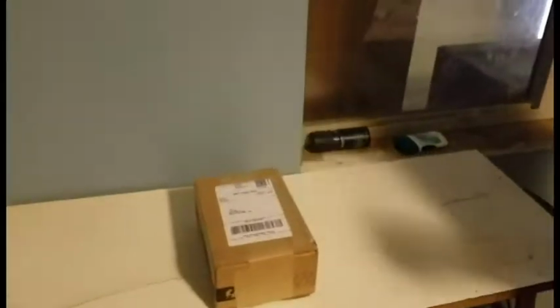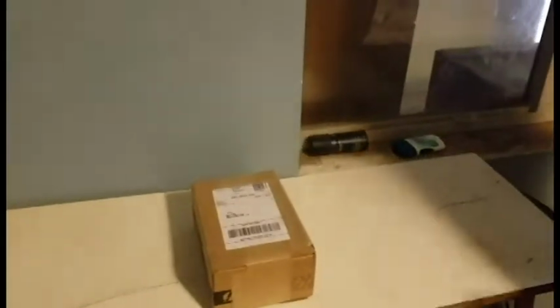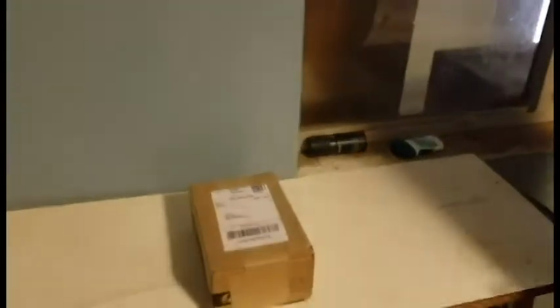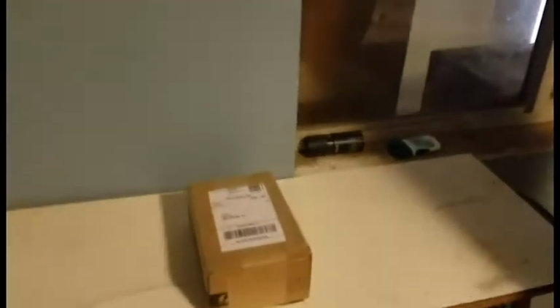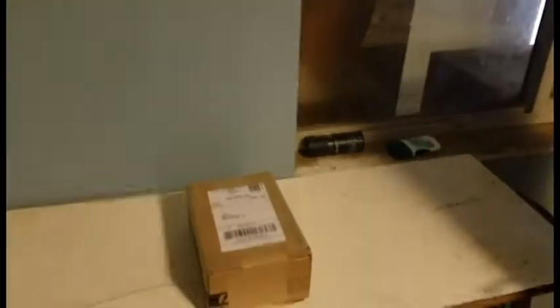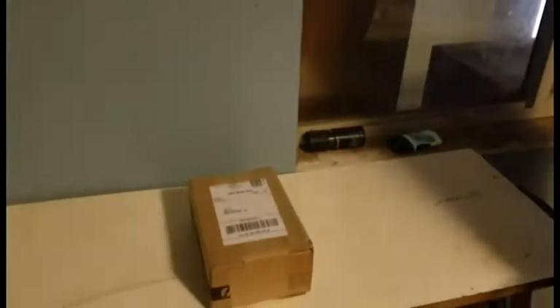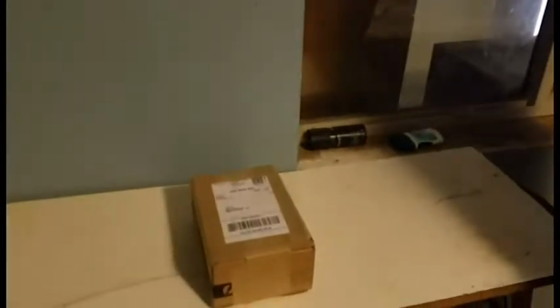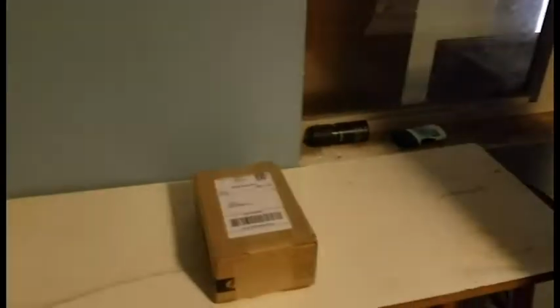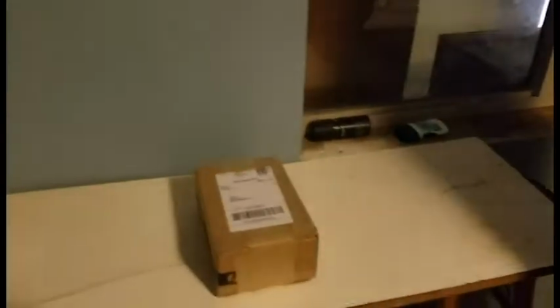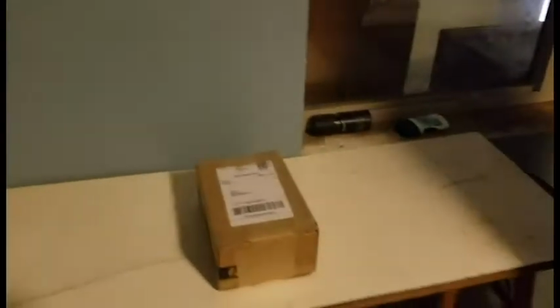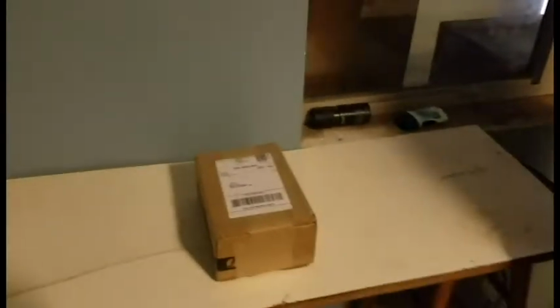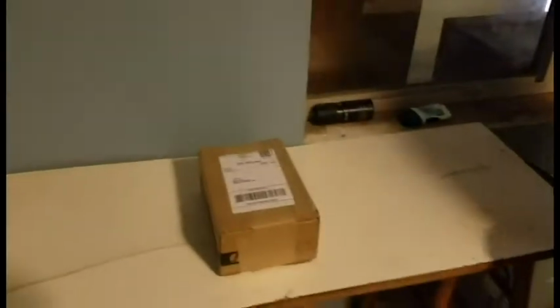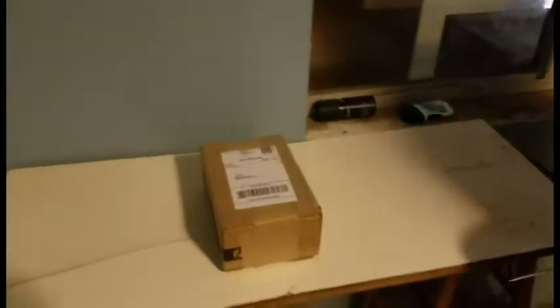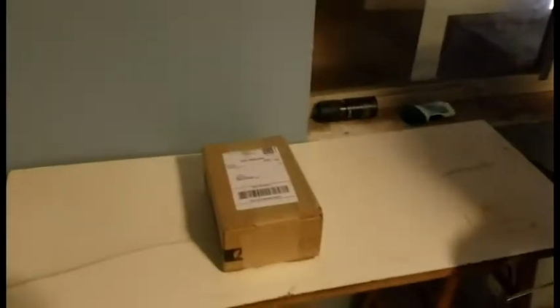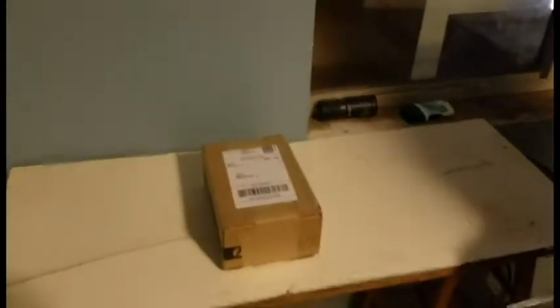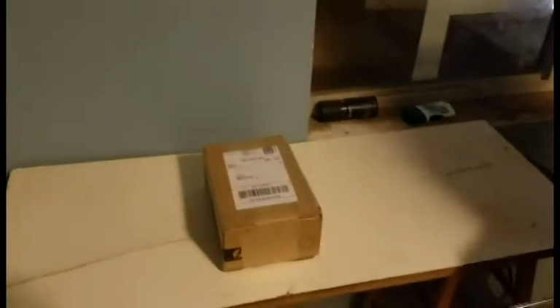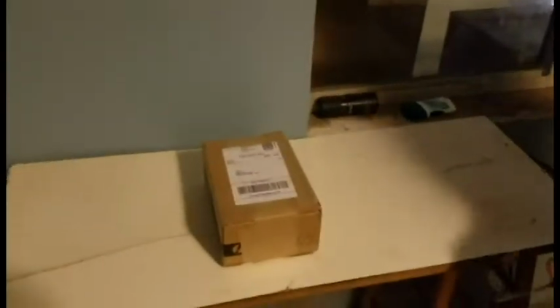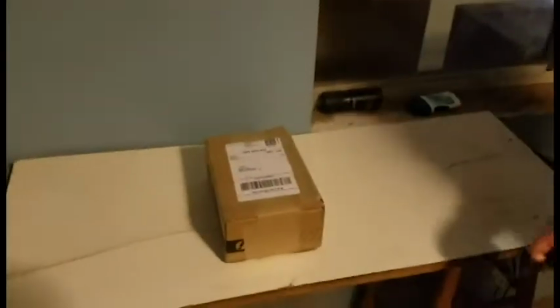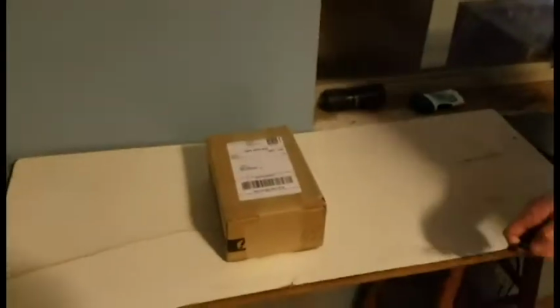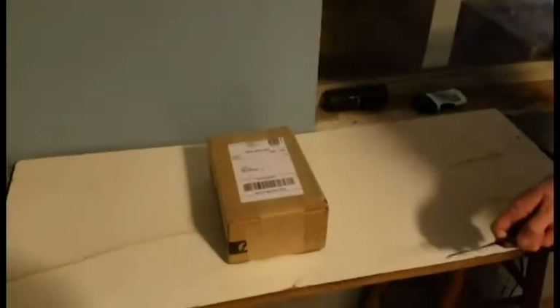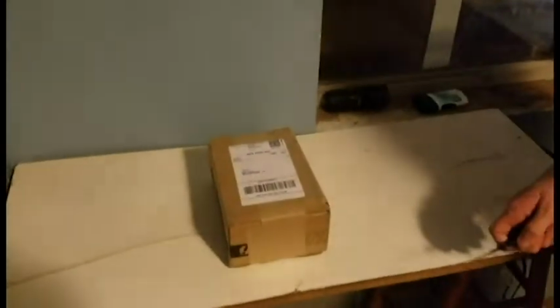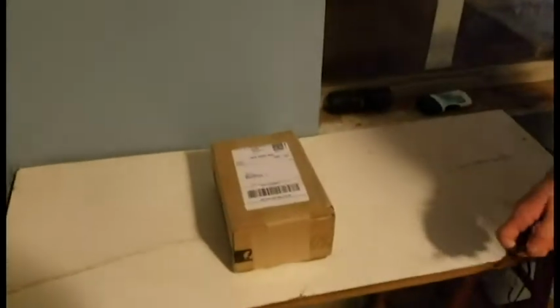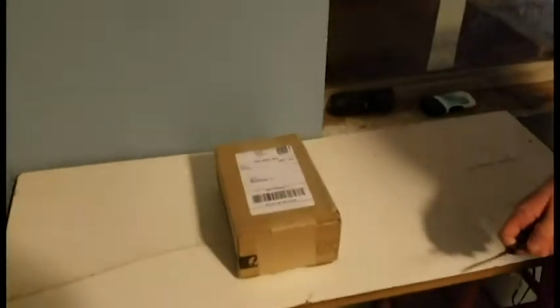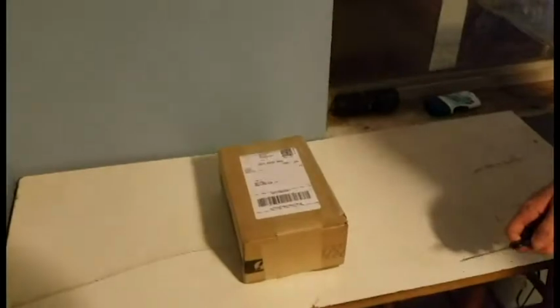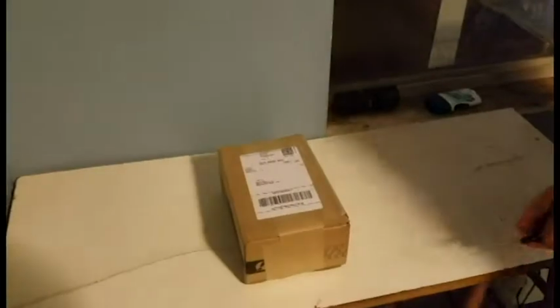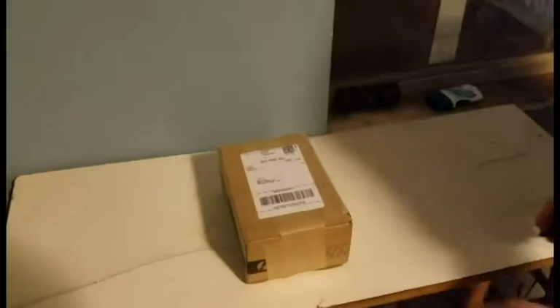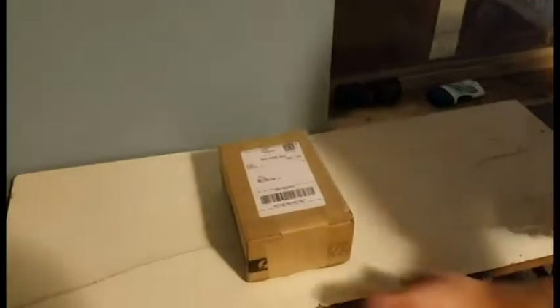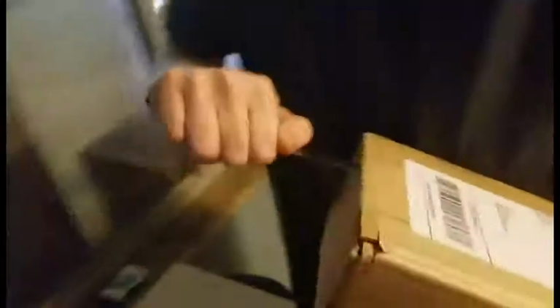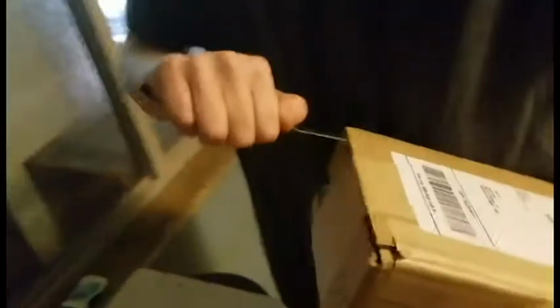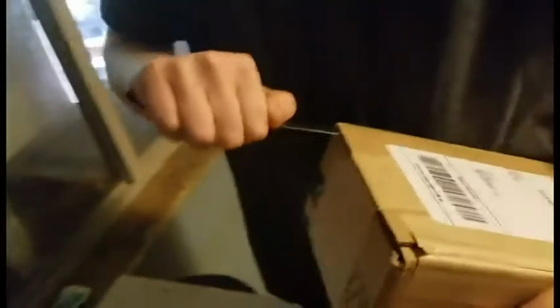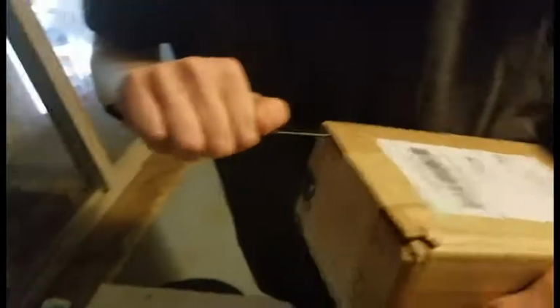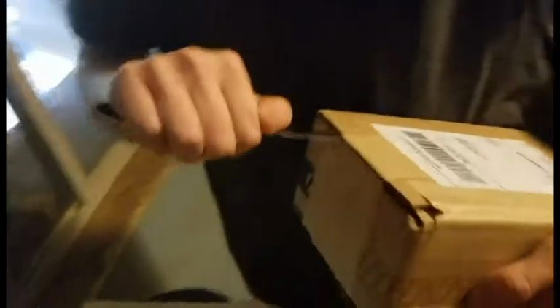Hello, I'm 79568 and today I'm going to be doing an unboxing. Here we go.